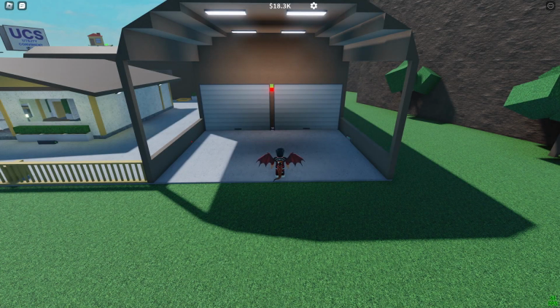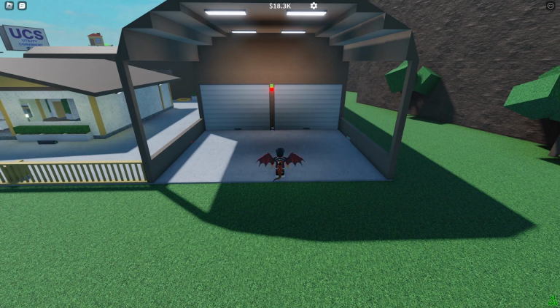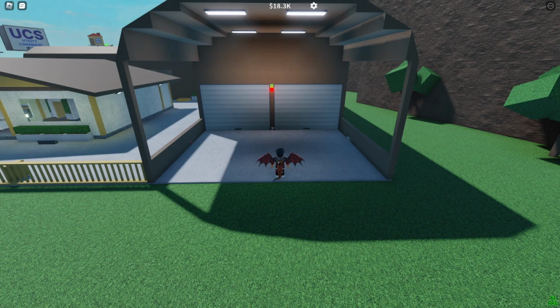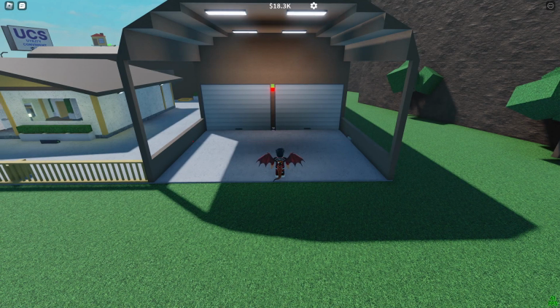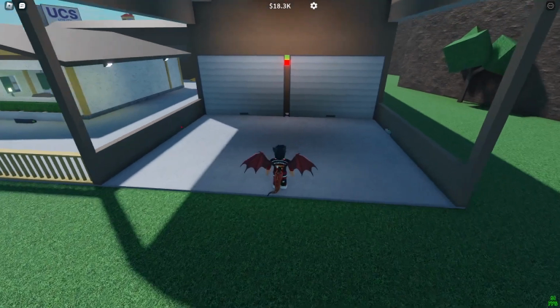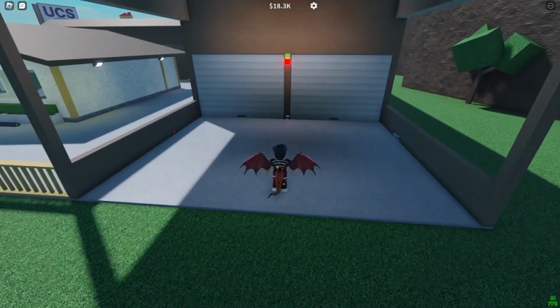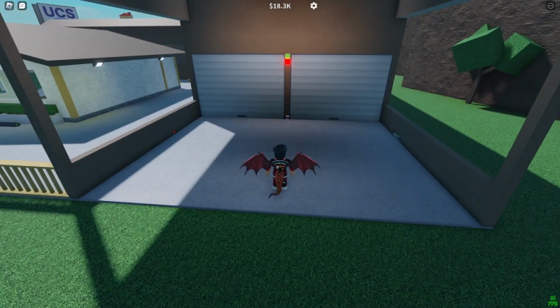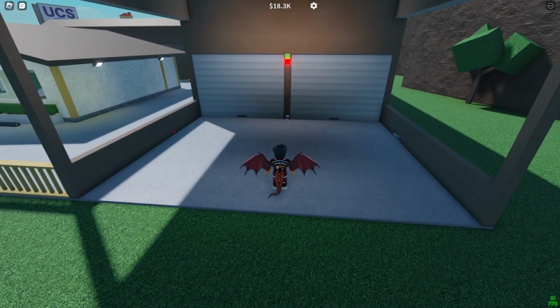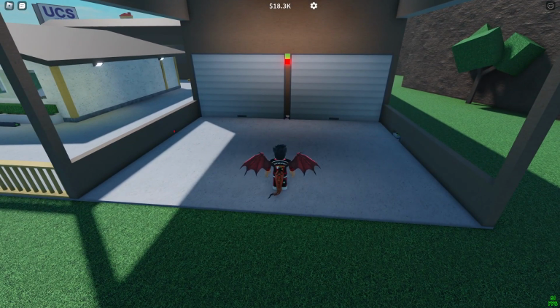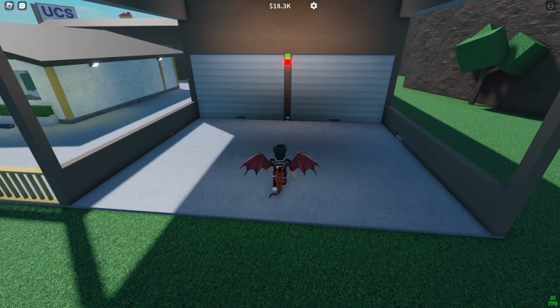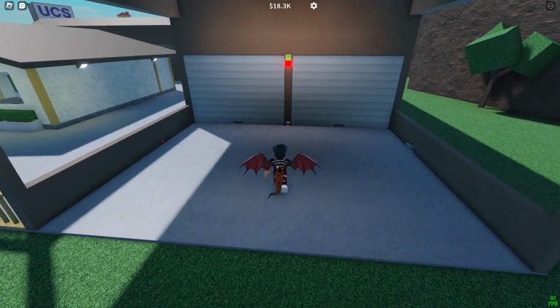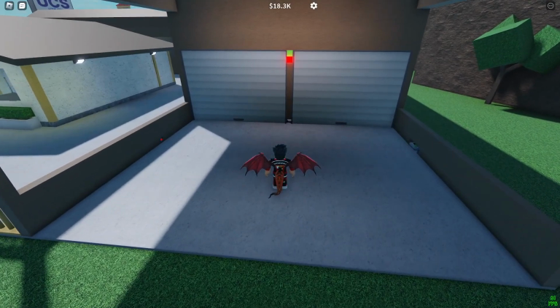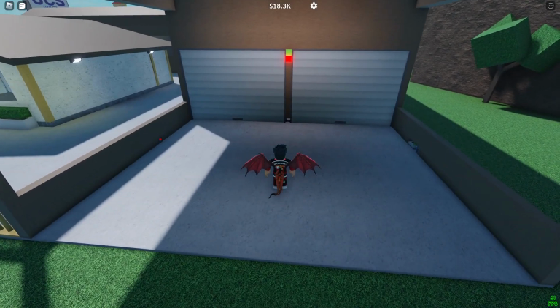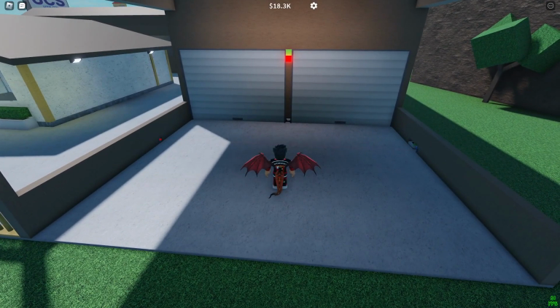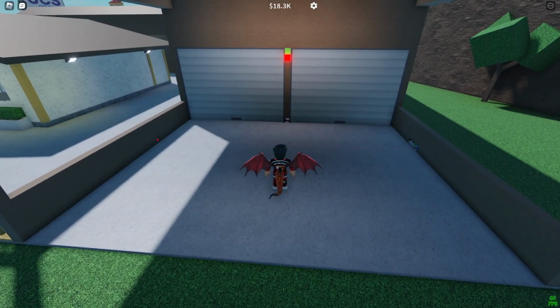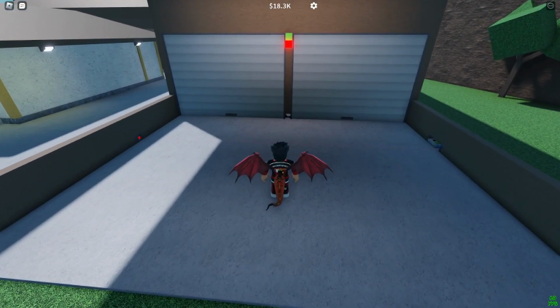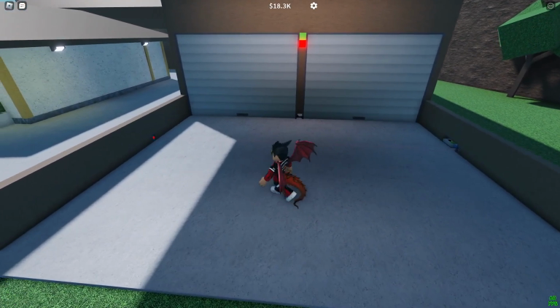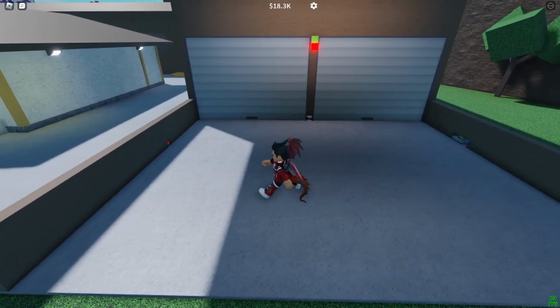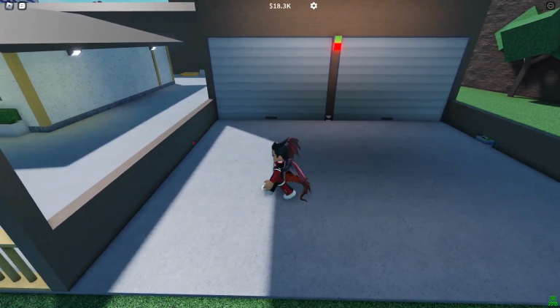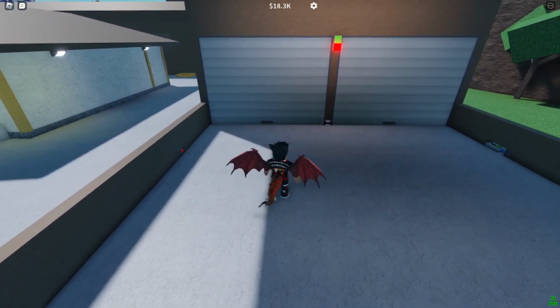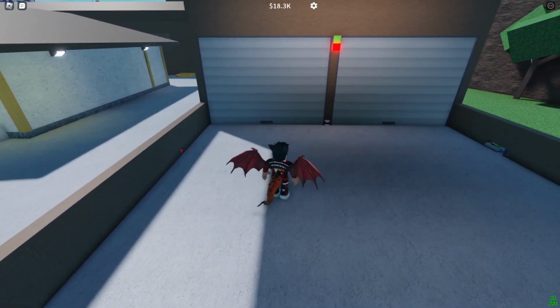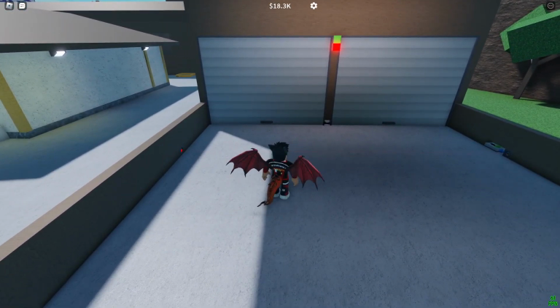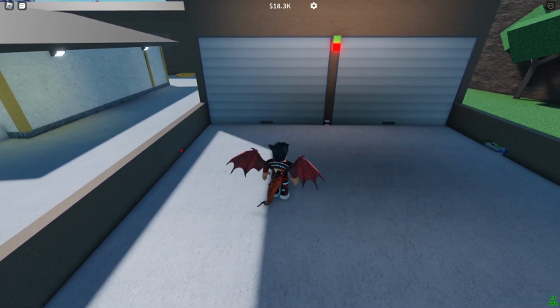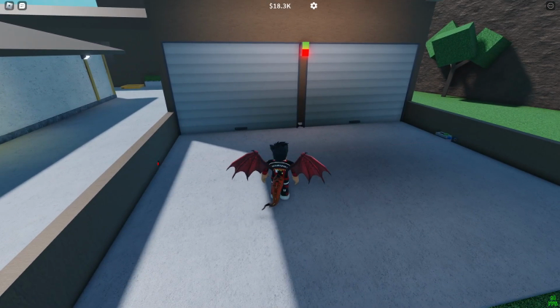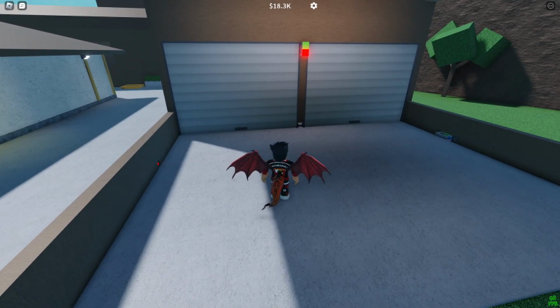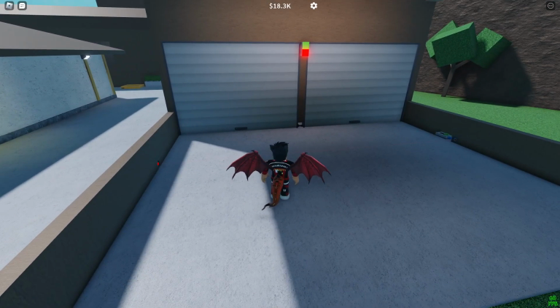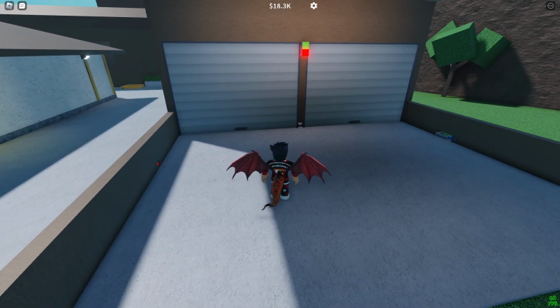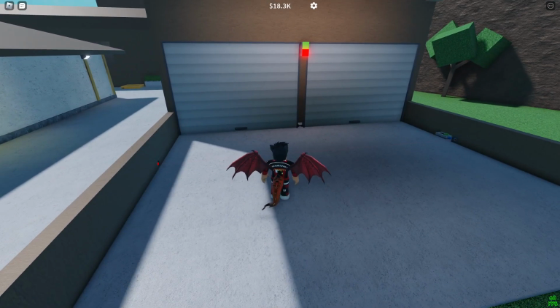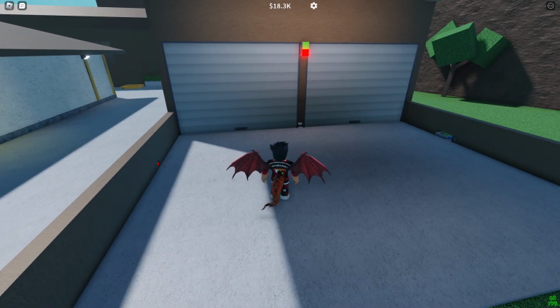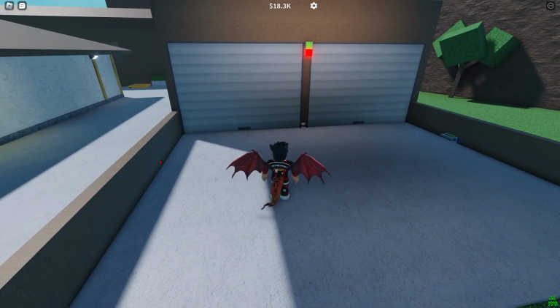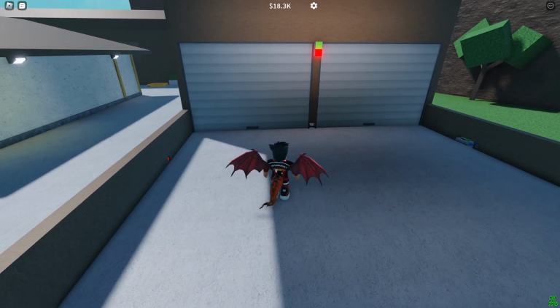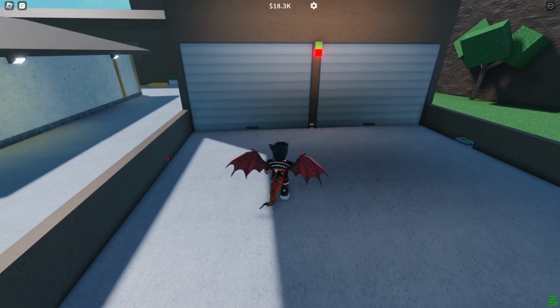In this video I'm going to be showing you how to make this really cool automatic garage door with lights and a buzzer.